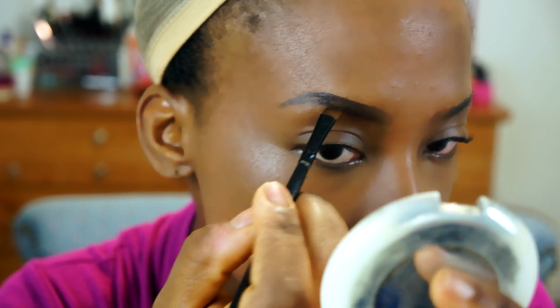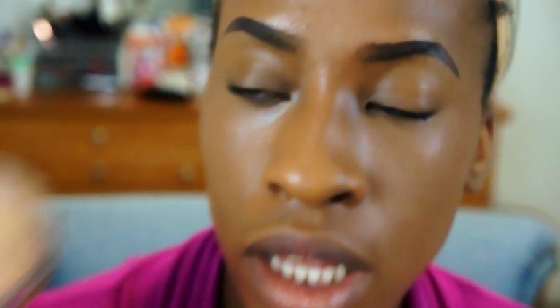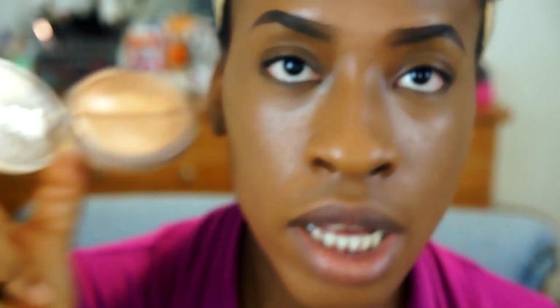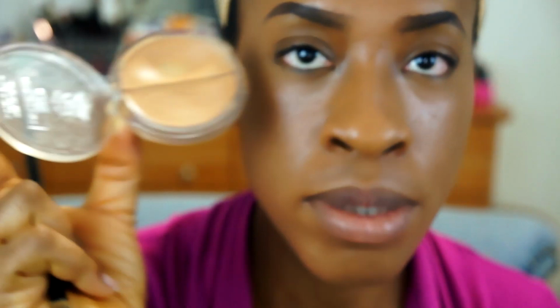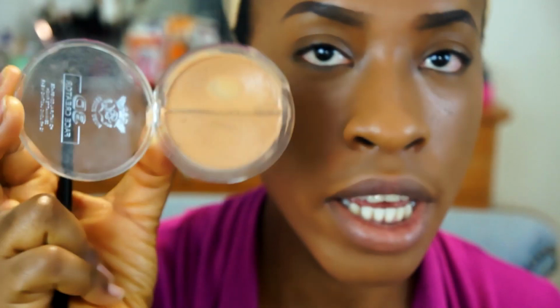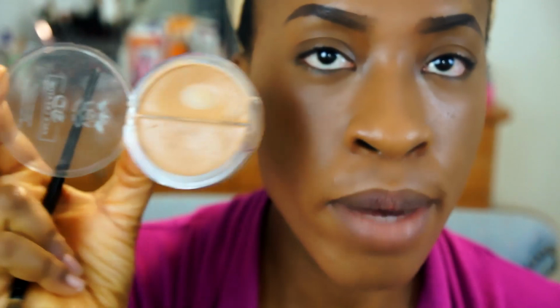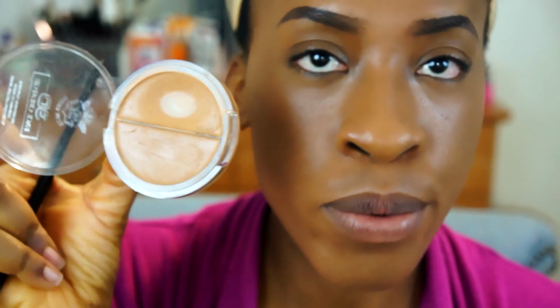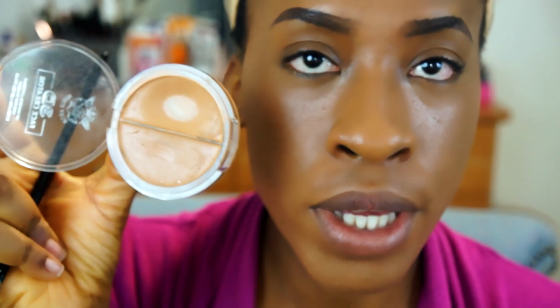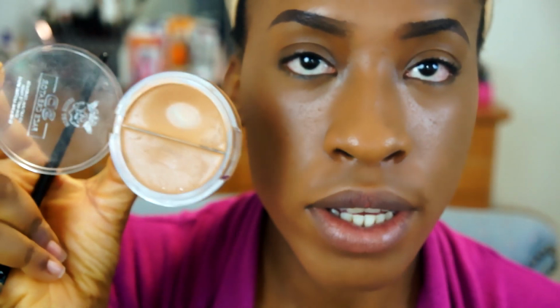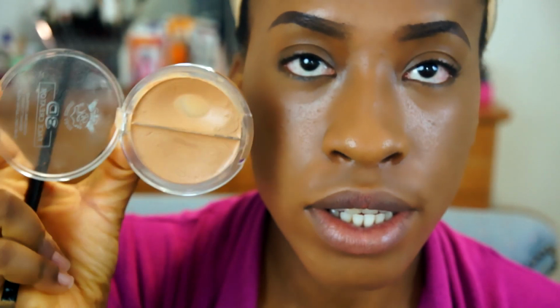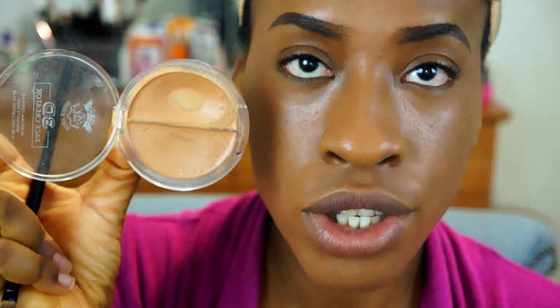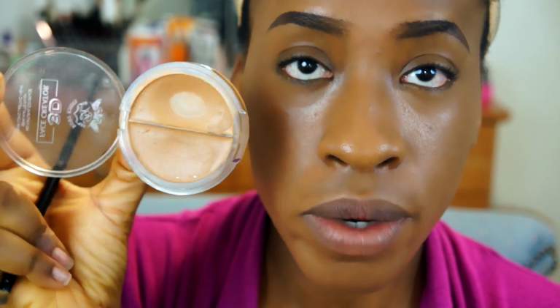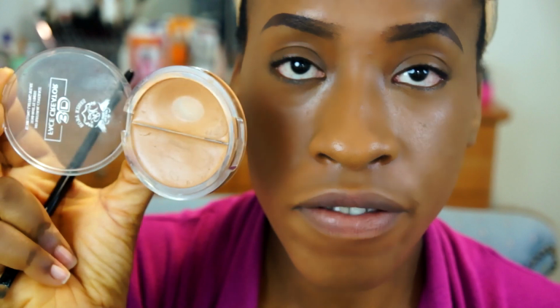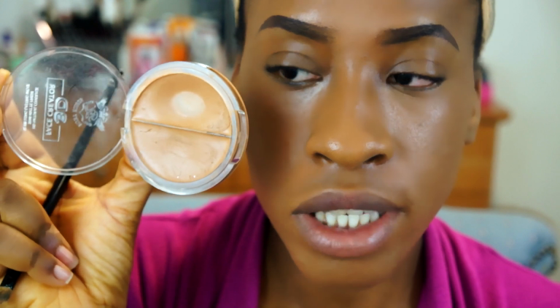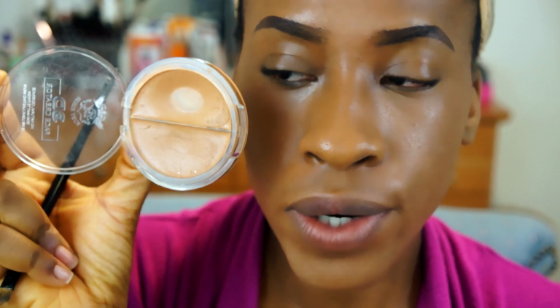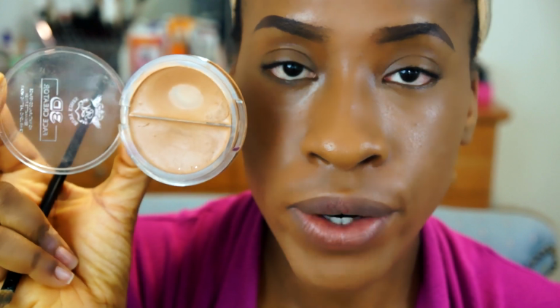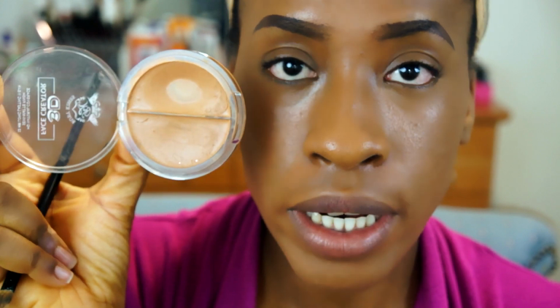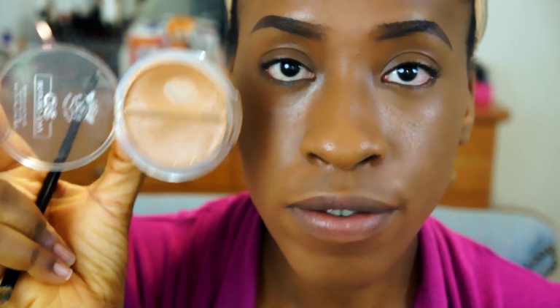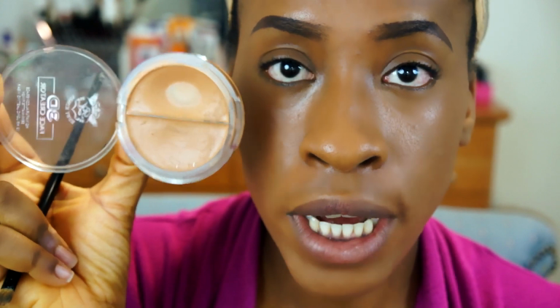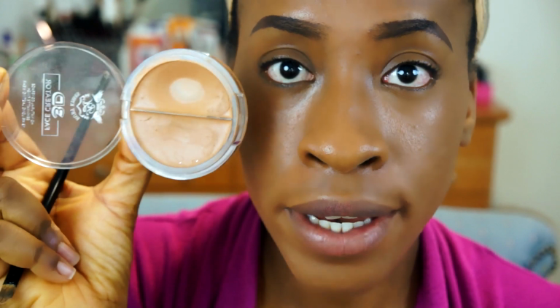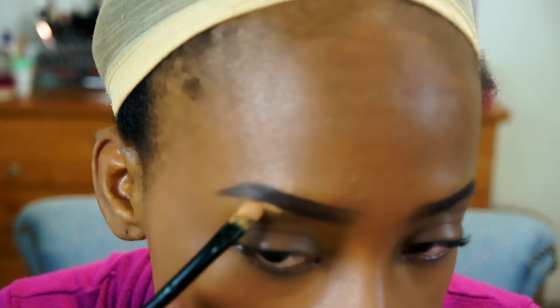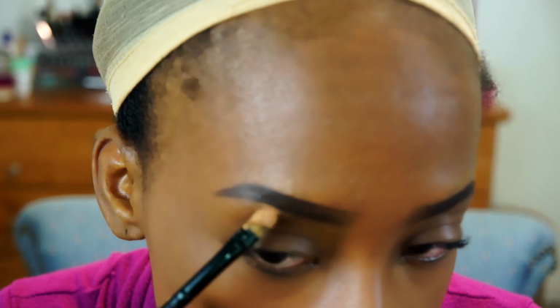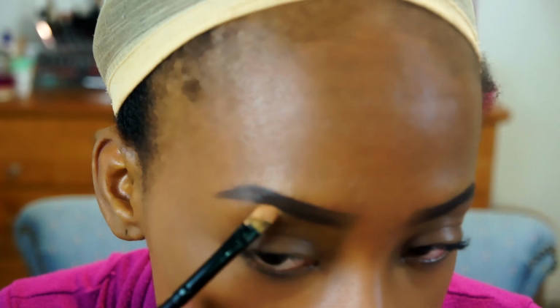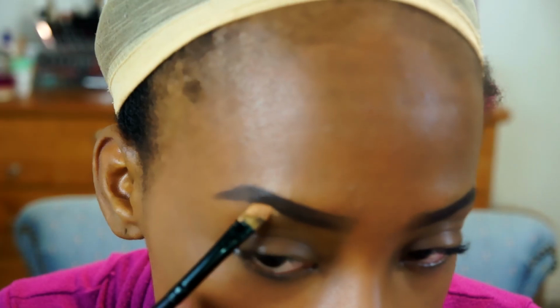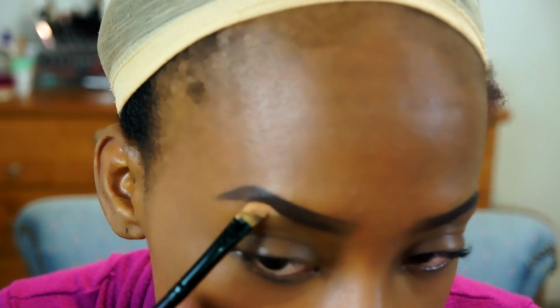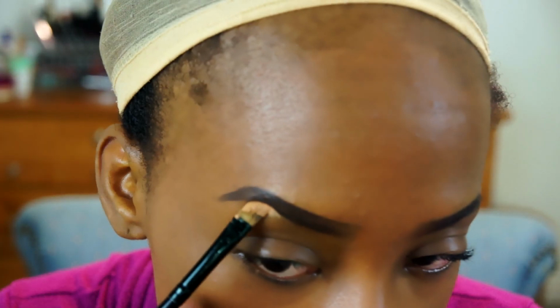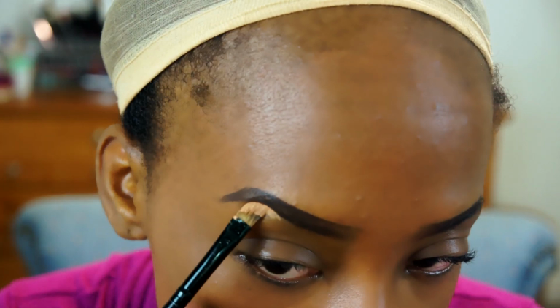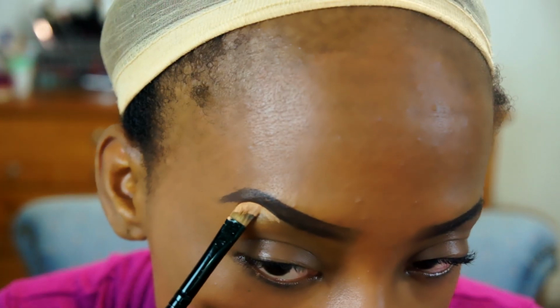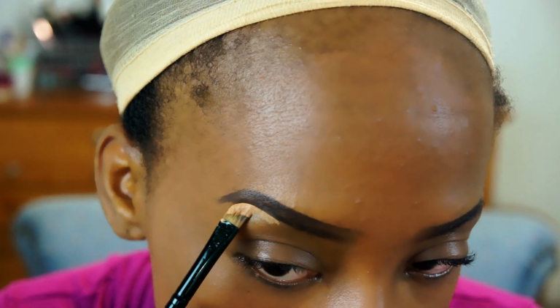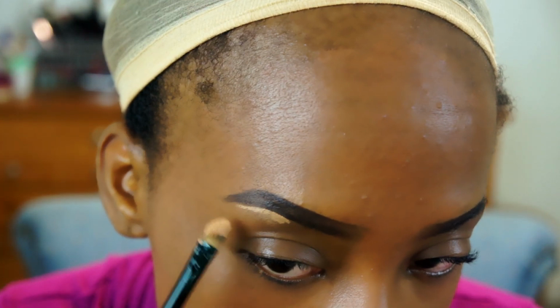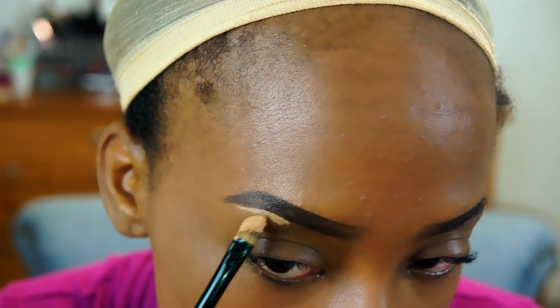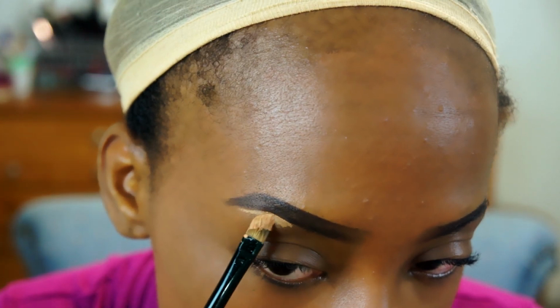Now I'm taking my Ruby Kisses 3D face creator in level 9 and I'm just going to clean up those brows.